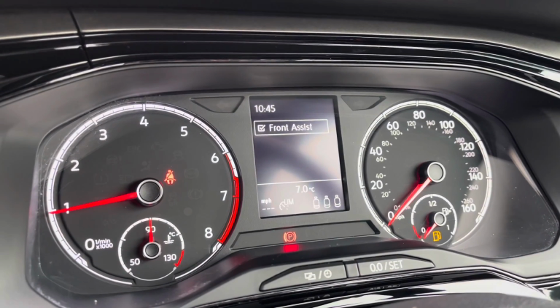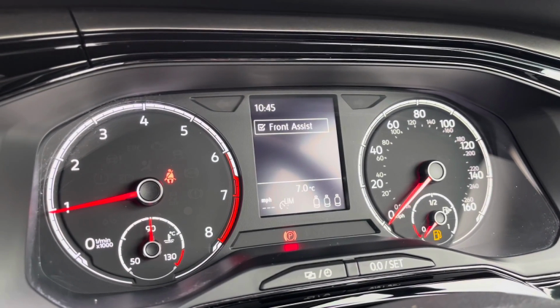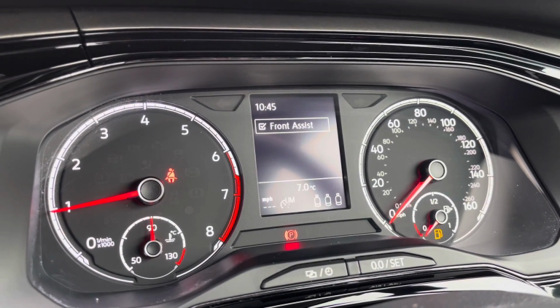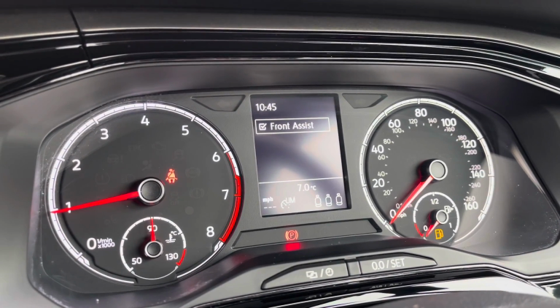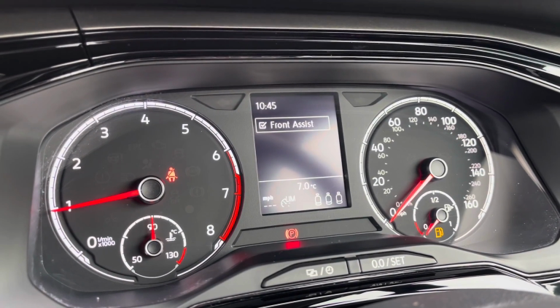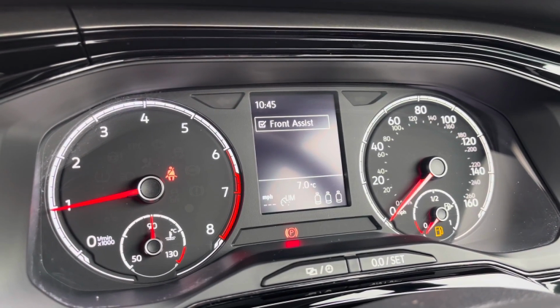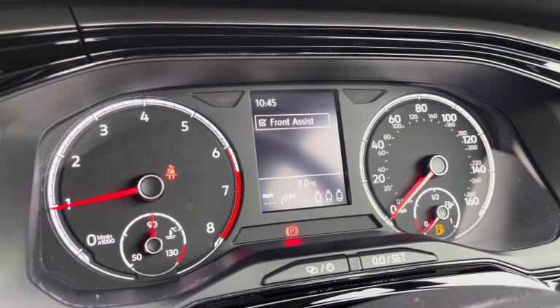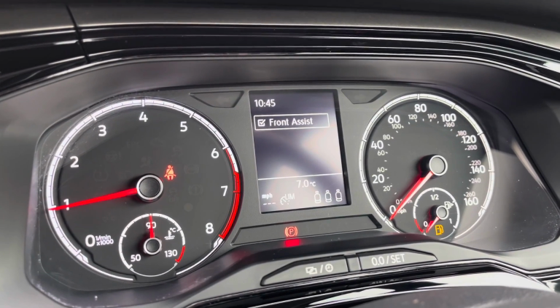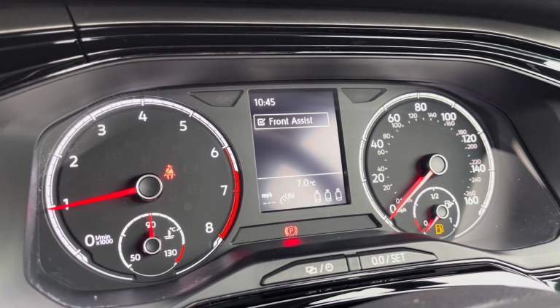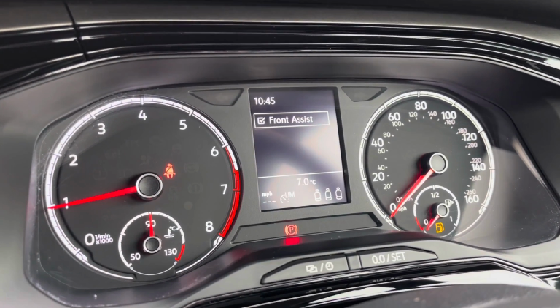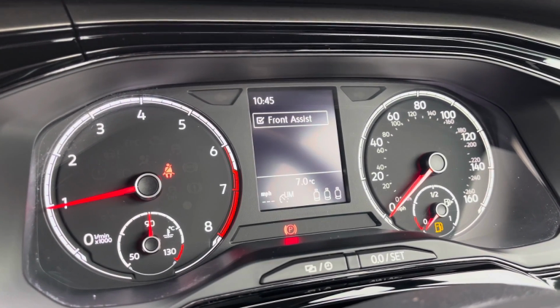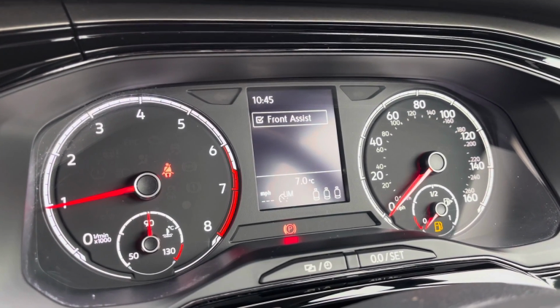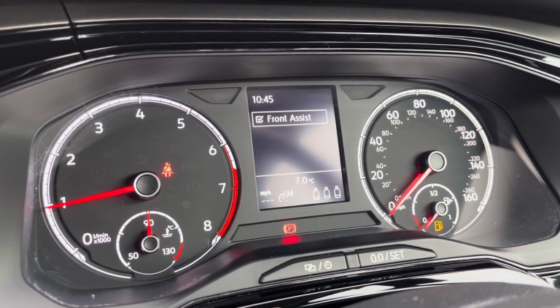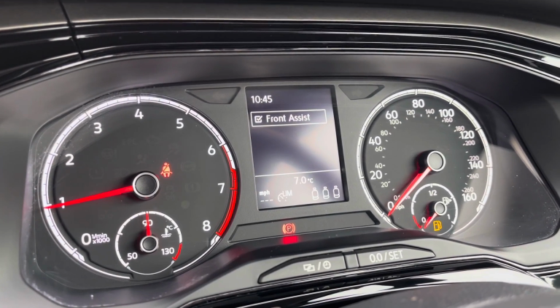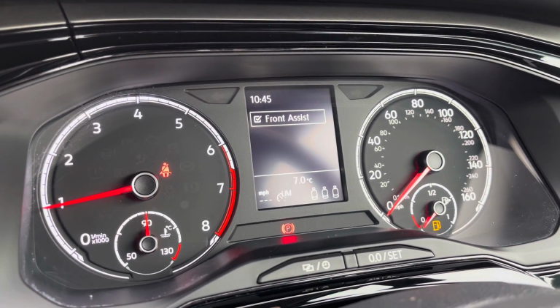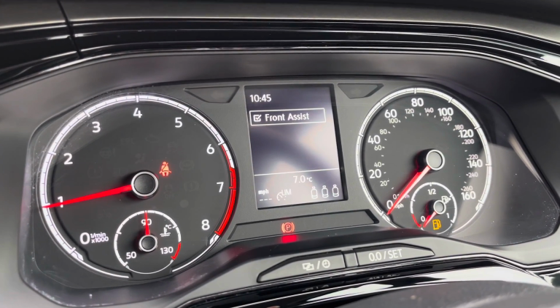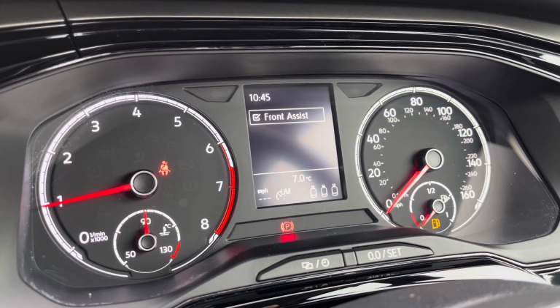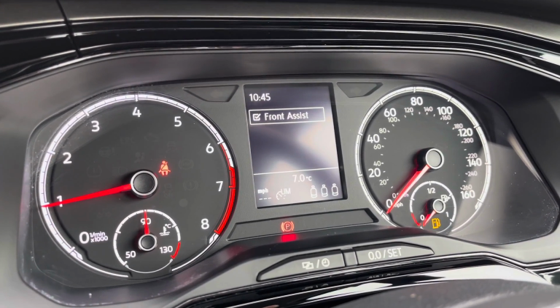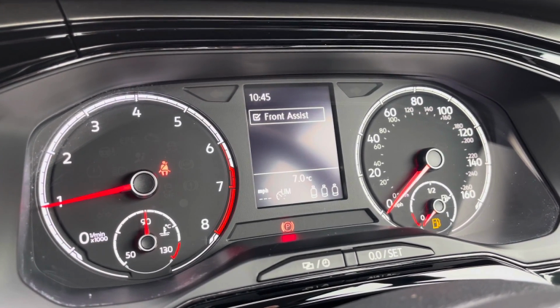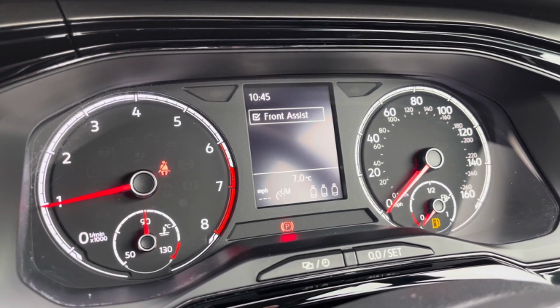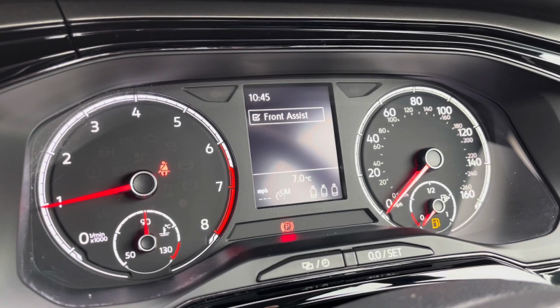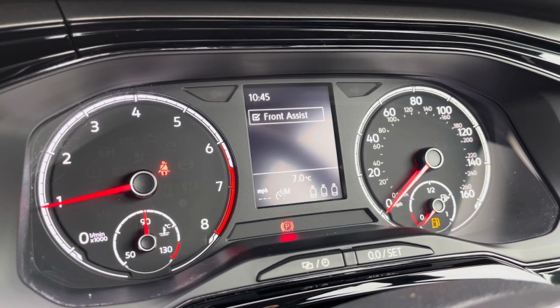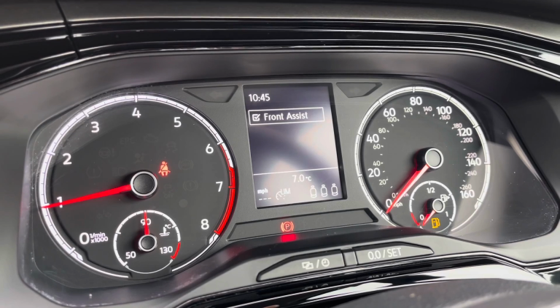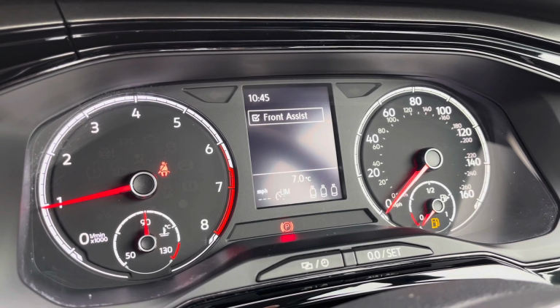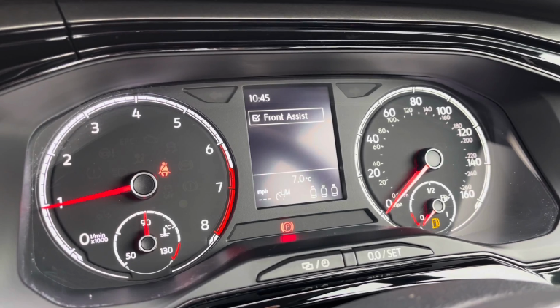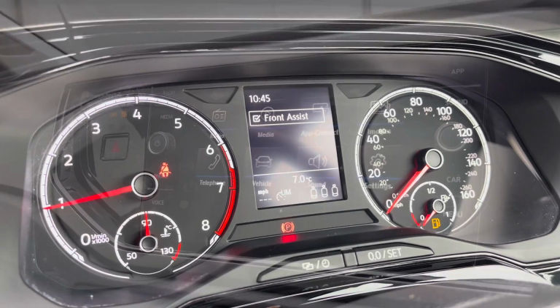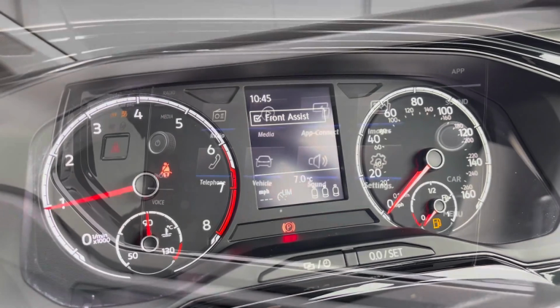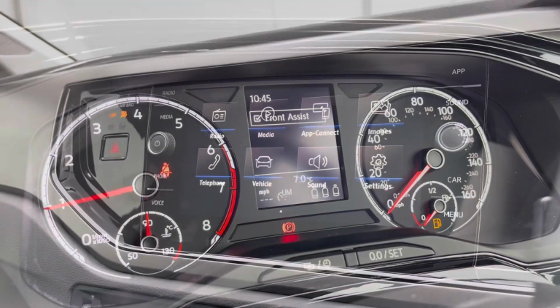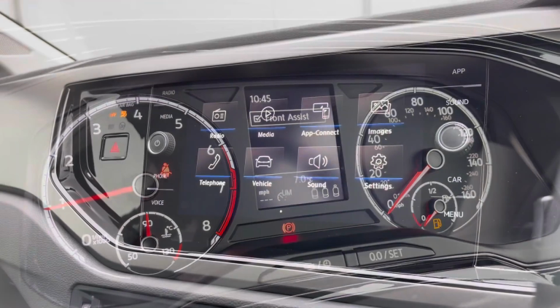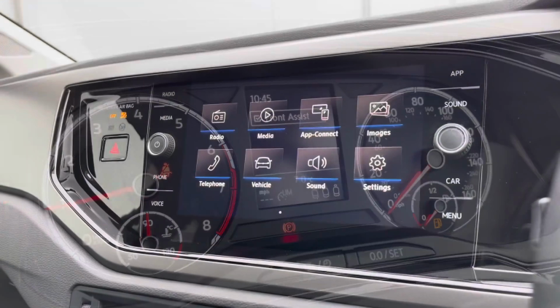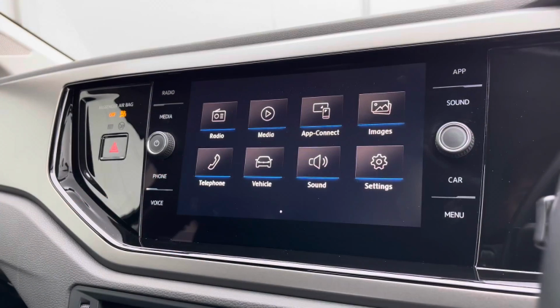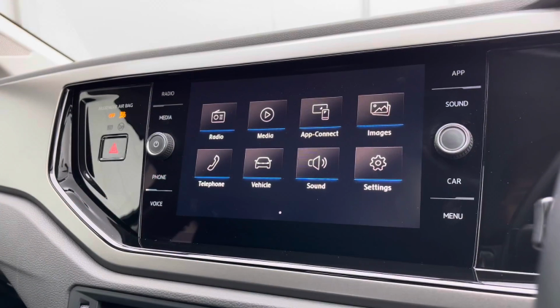Over to the left-hand side we have features like our speed limiter, which ensures that we stick to ever-changing speed limits with just the click of a button.